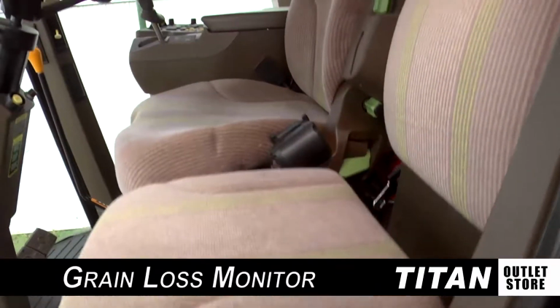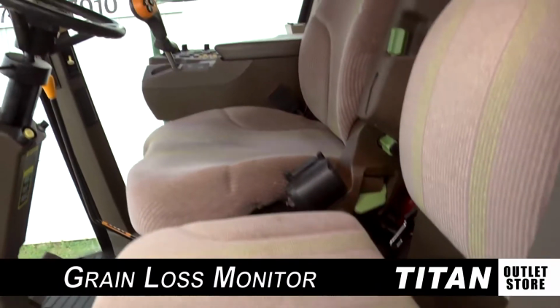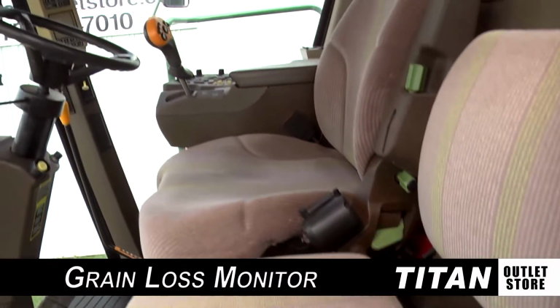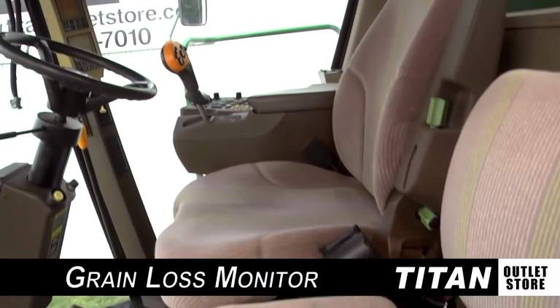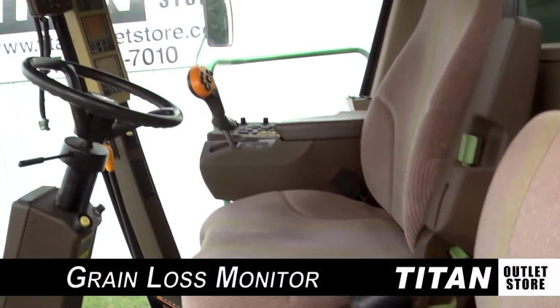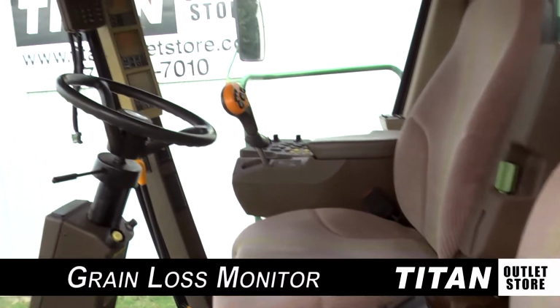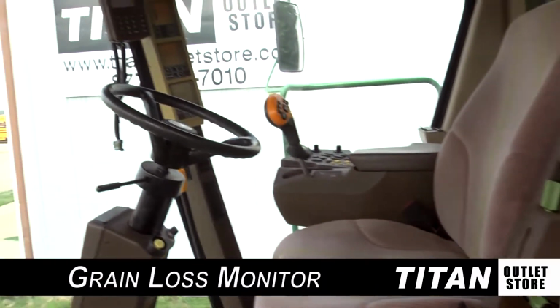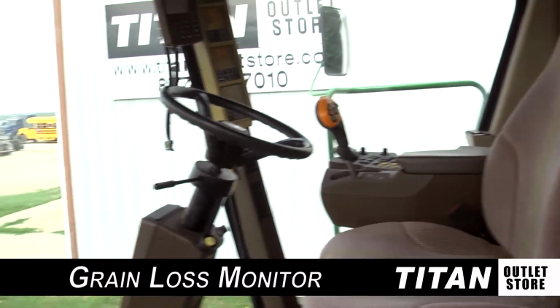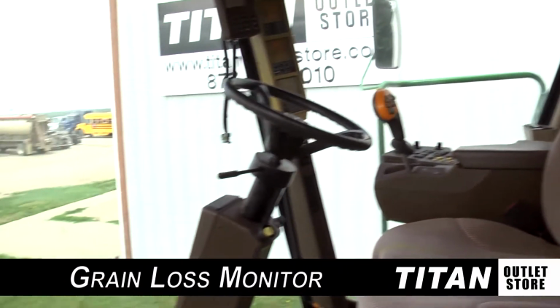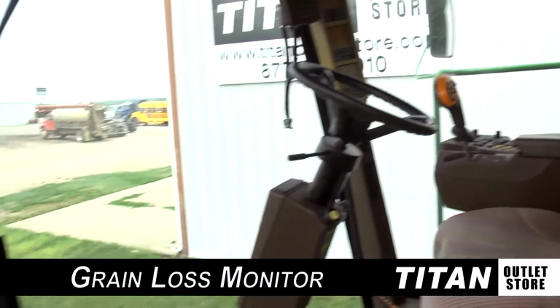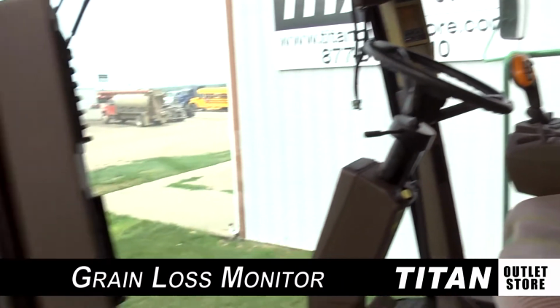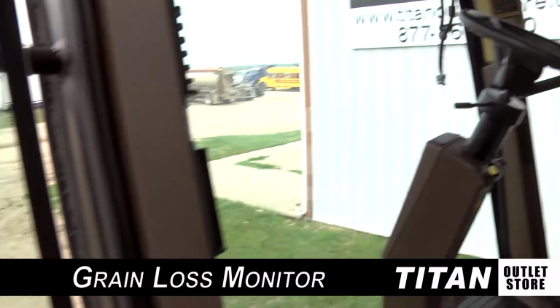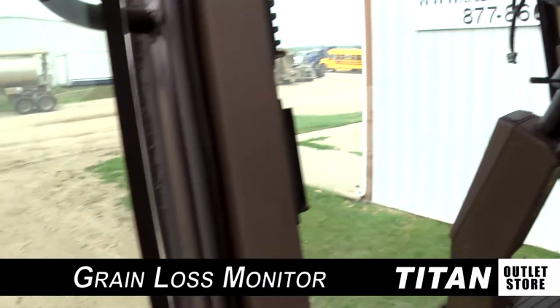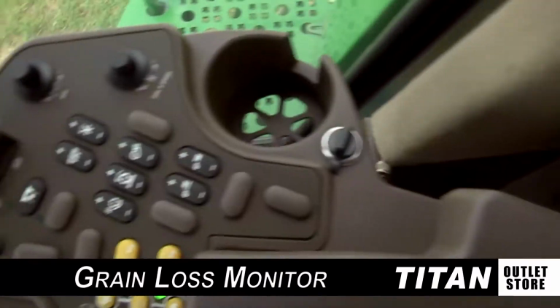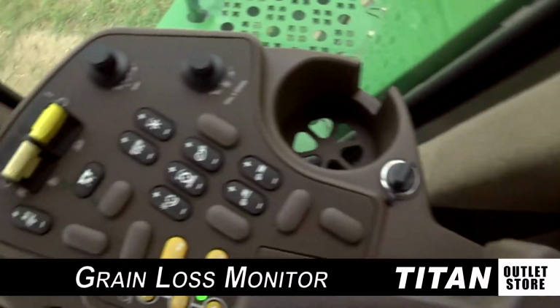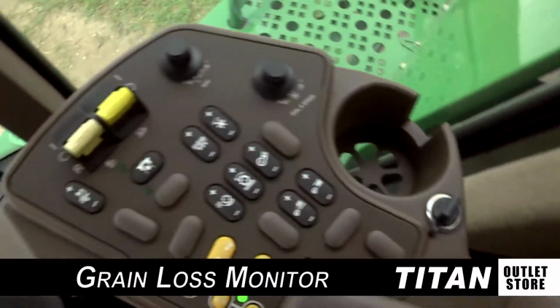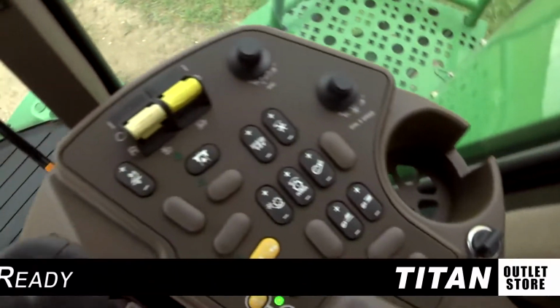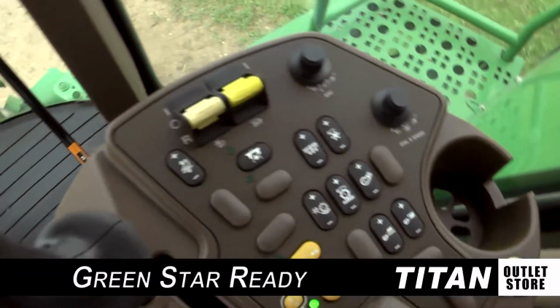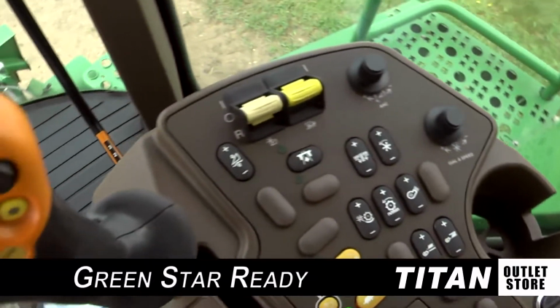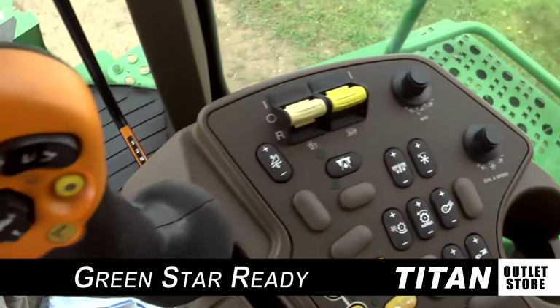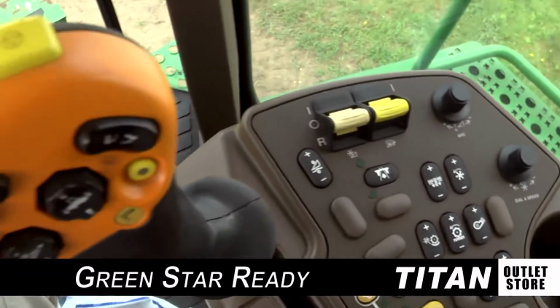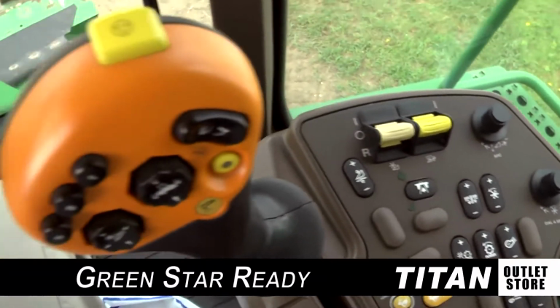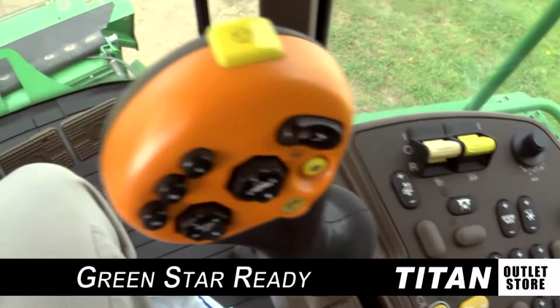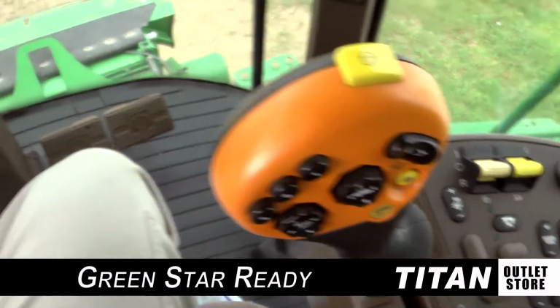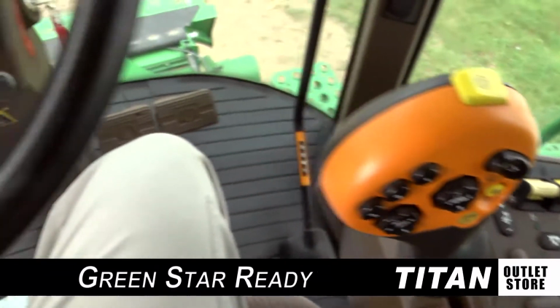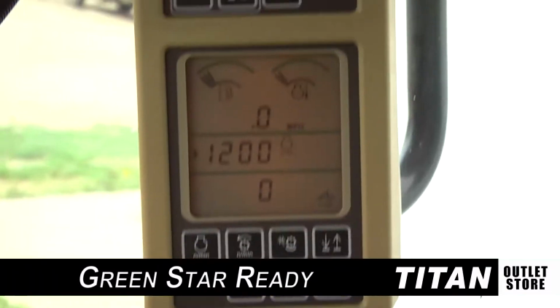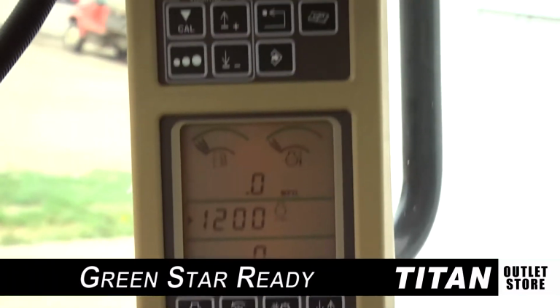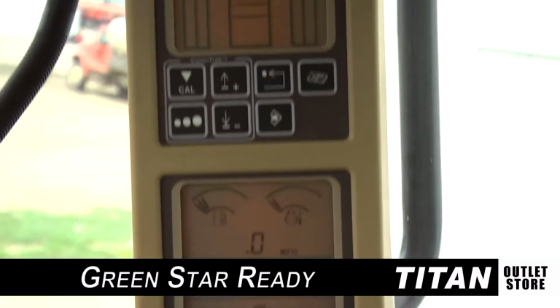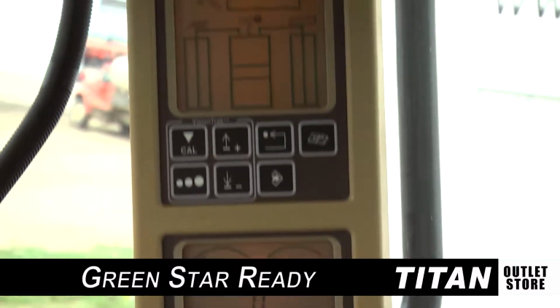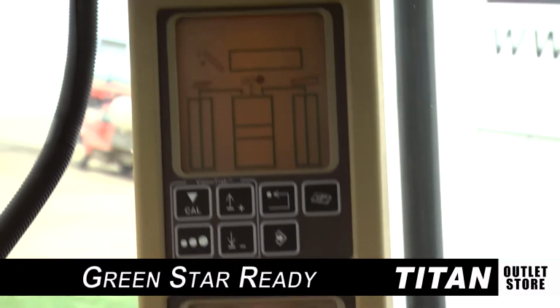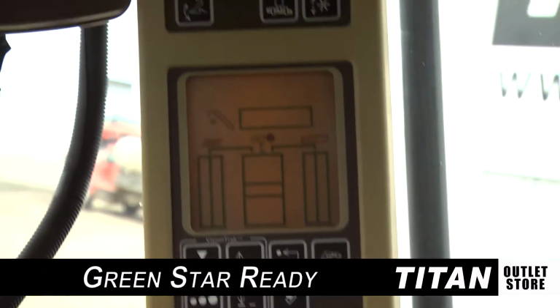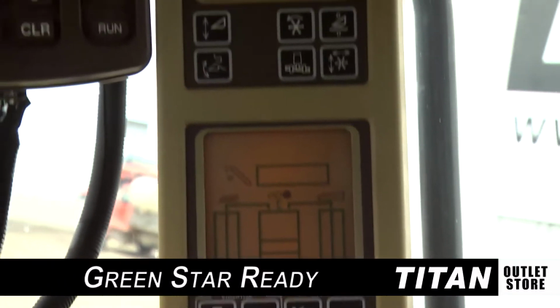Up in the cab, you'll find technologies including a grain loss monitor and yield mapping. This 9860 is Green Star ready.